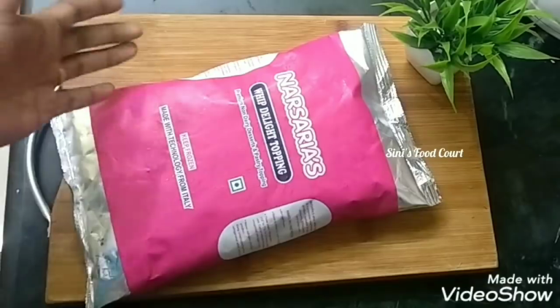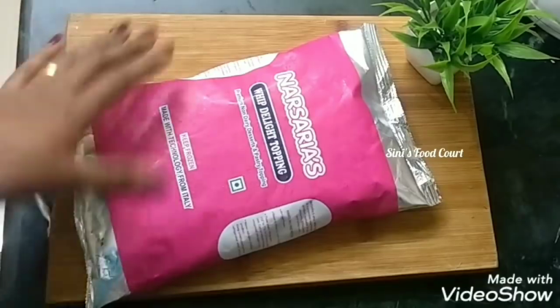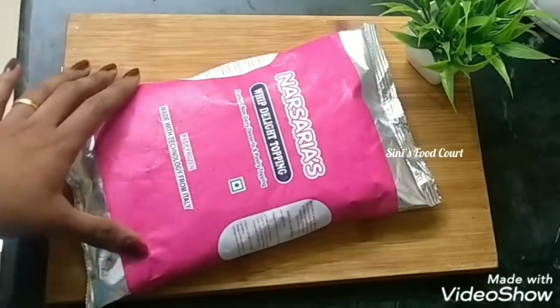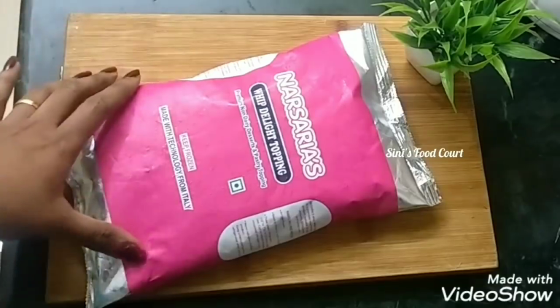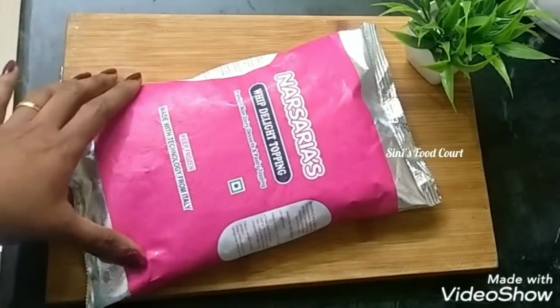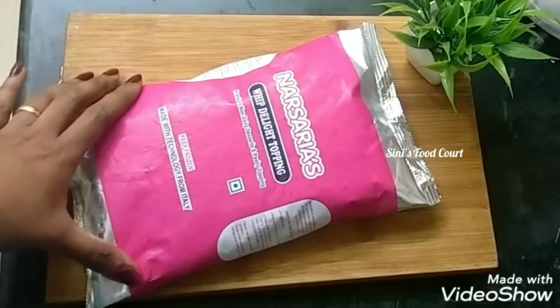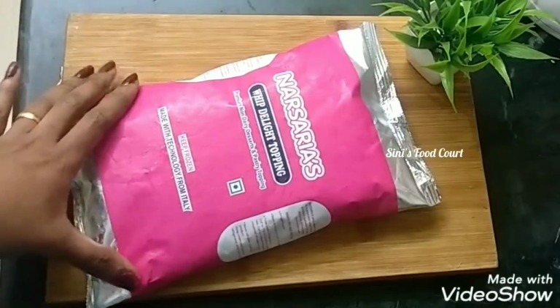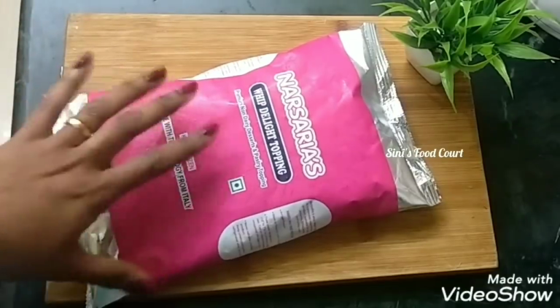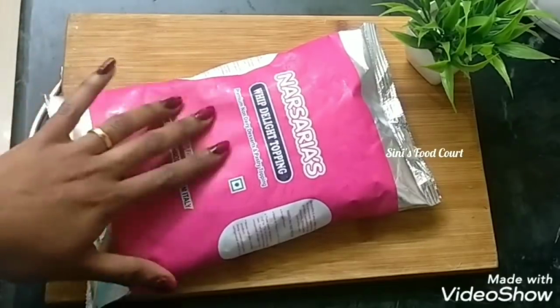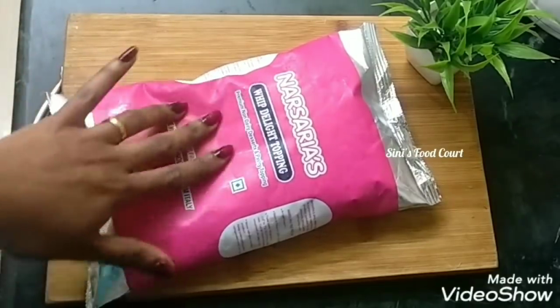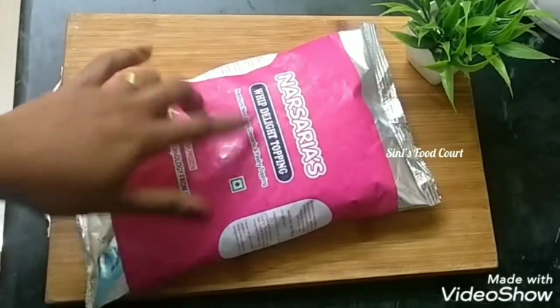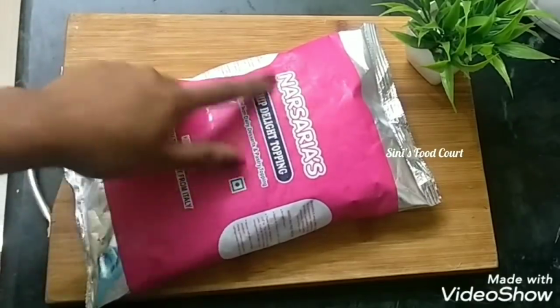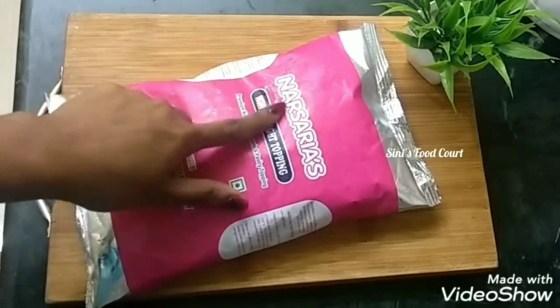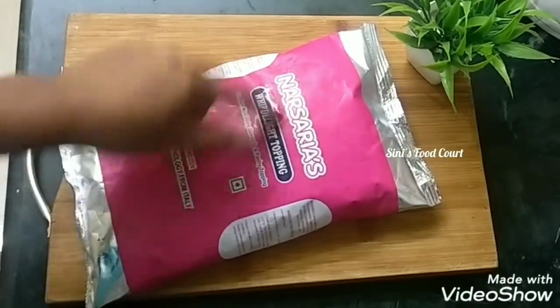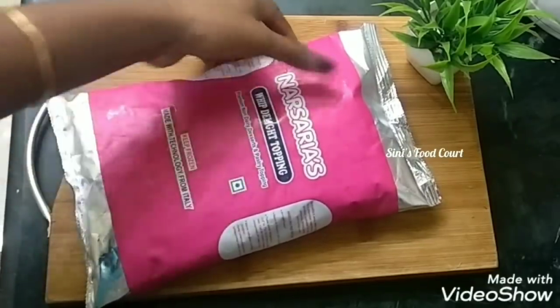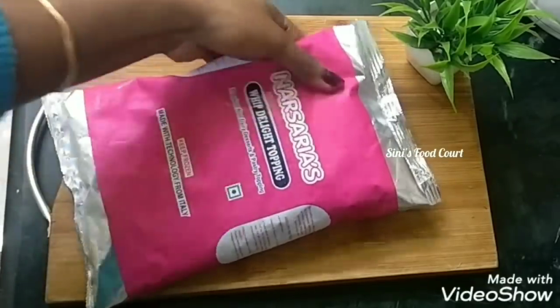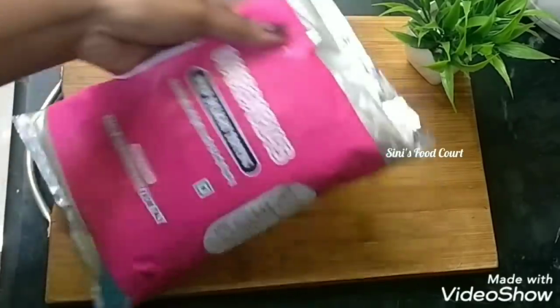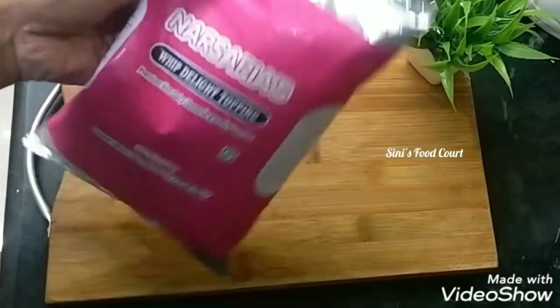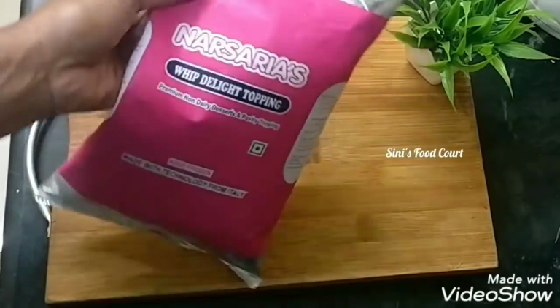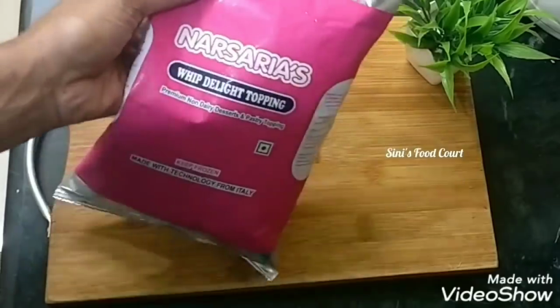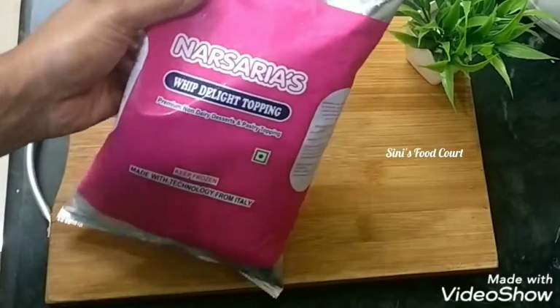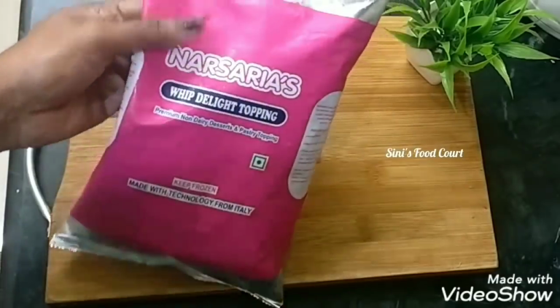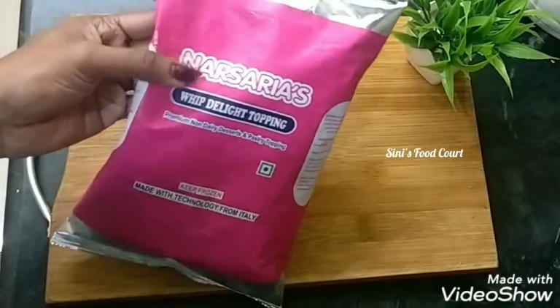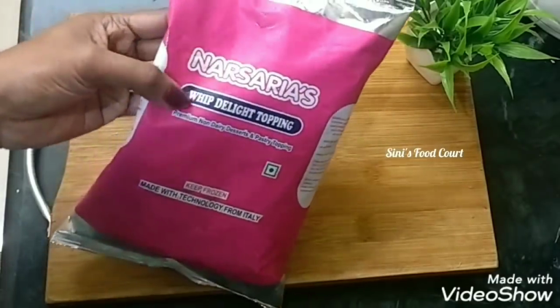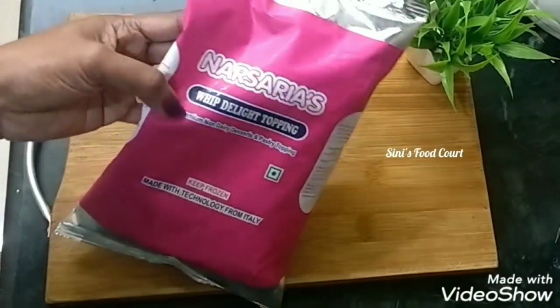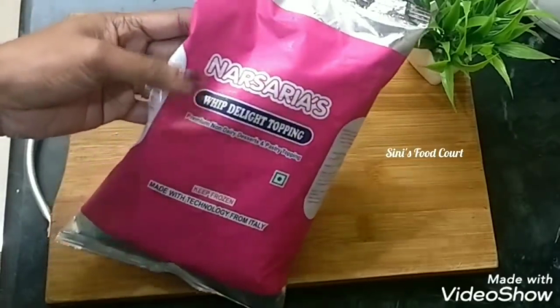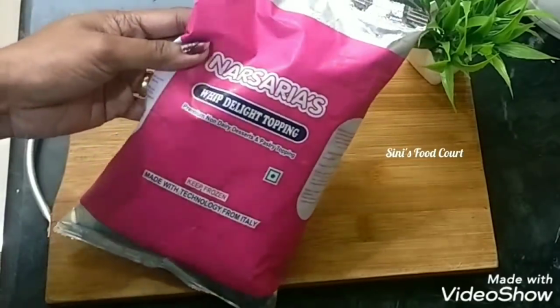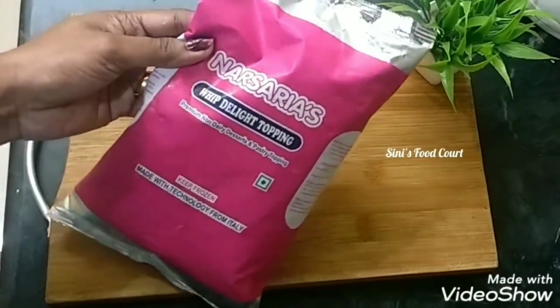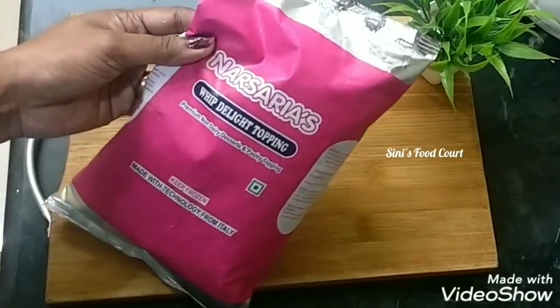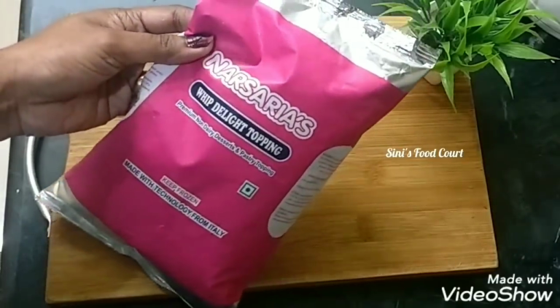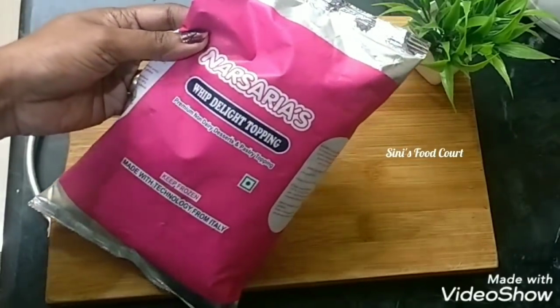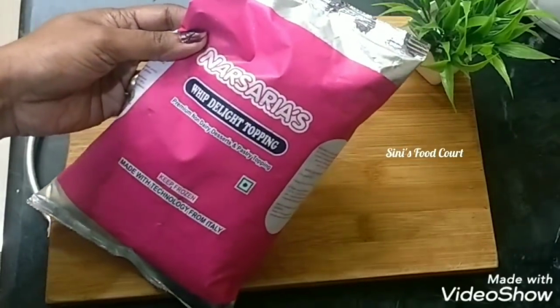I am going to add cream. This cream is already sweet and right.